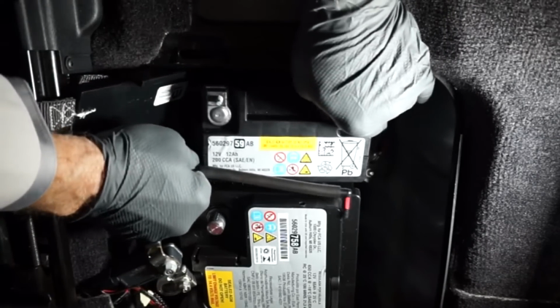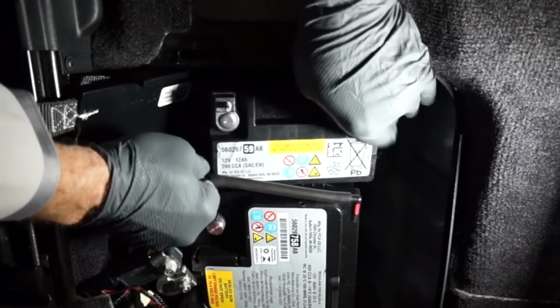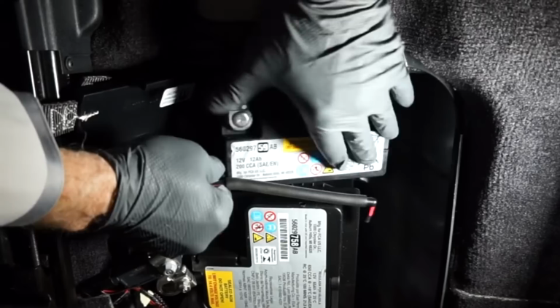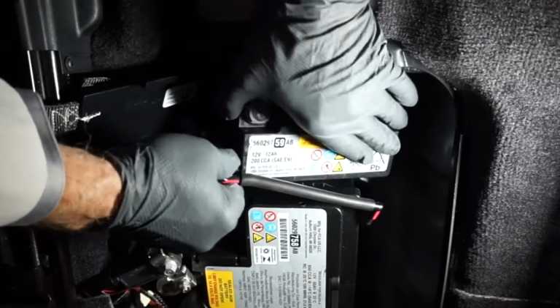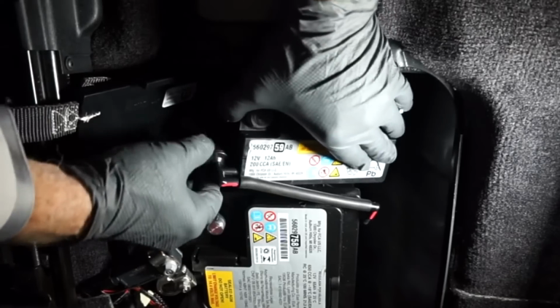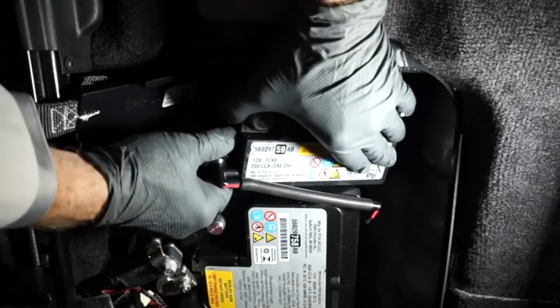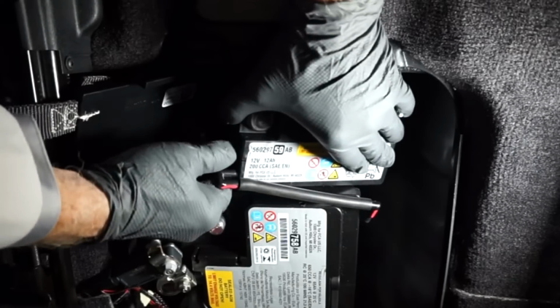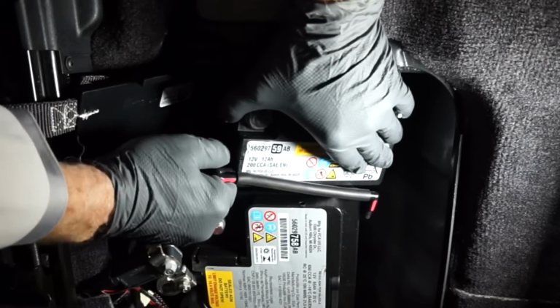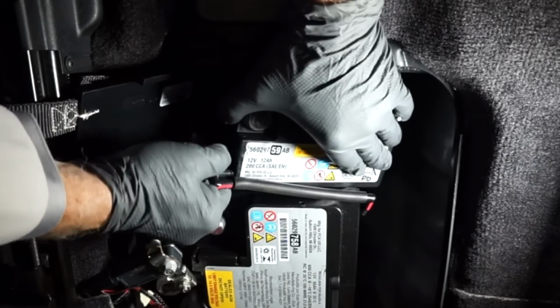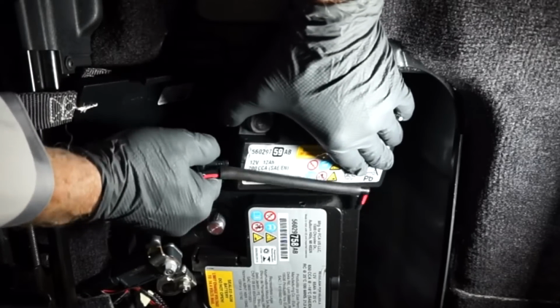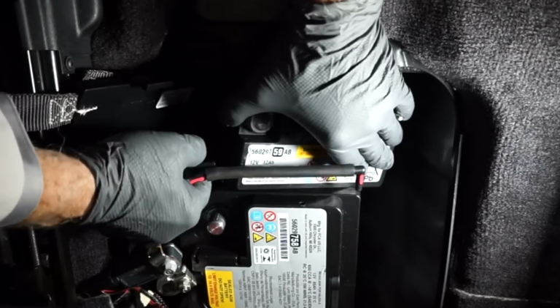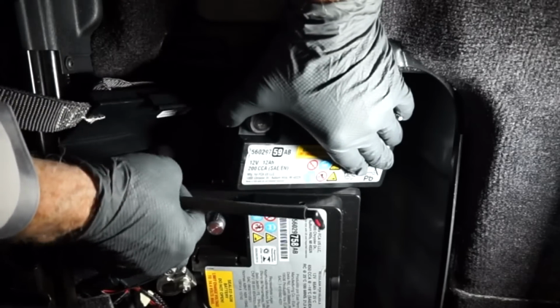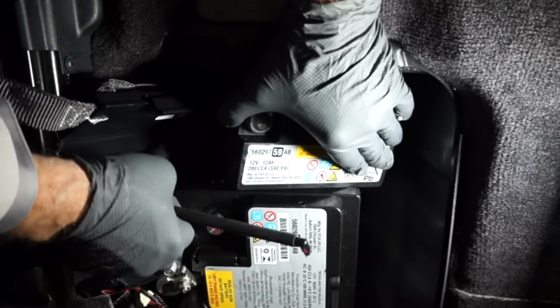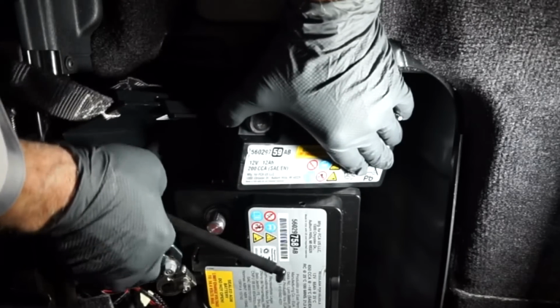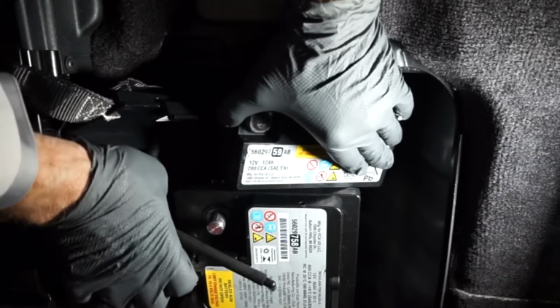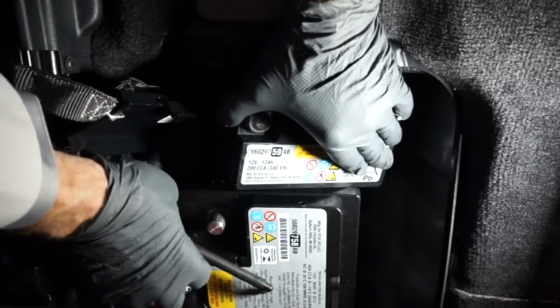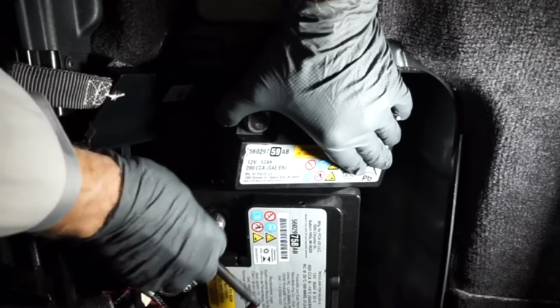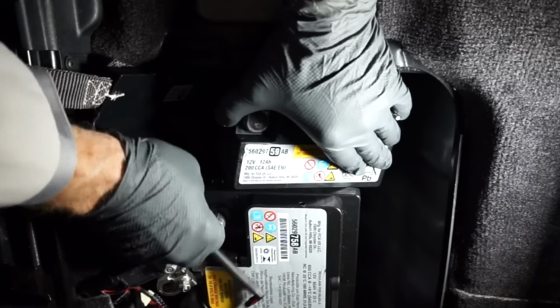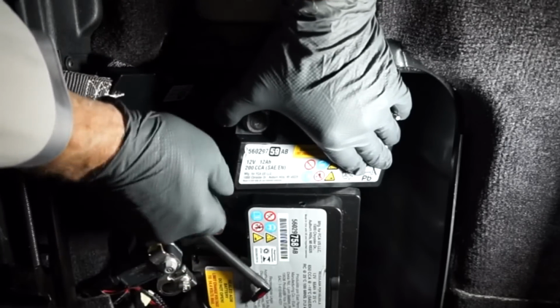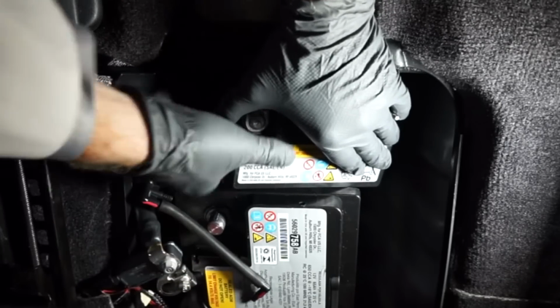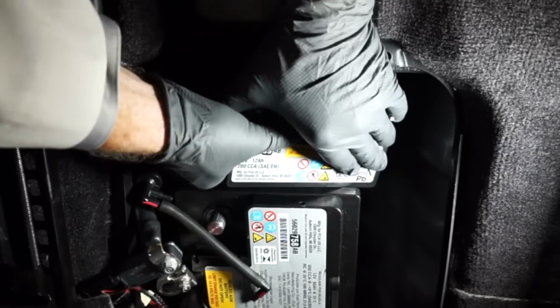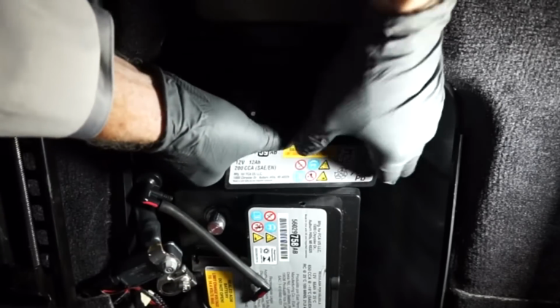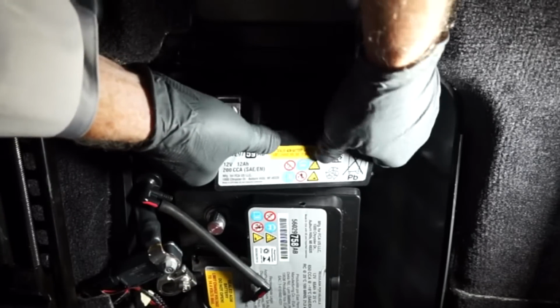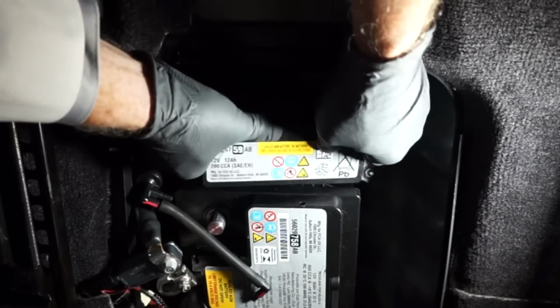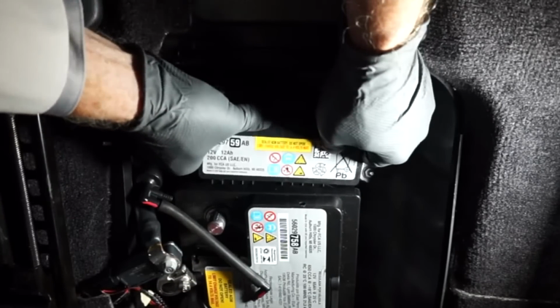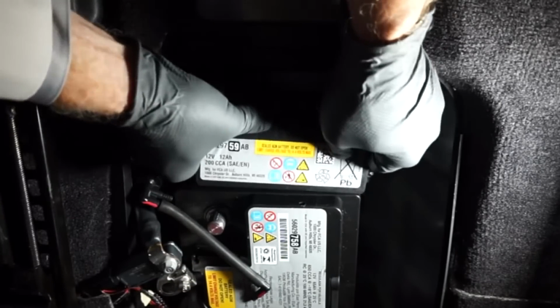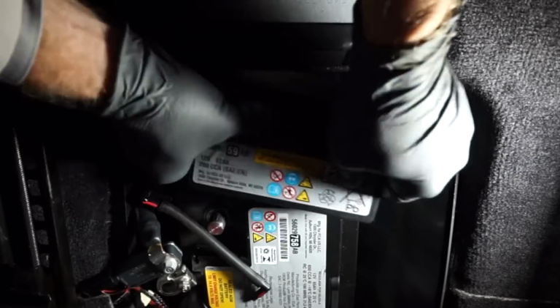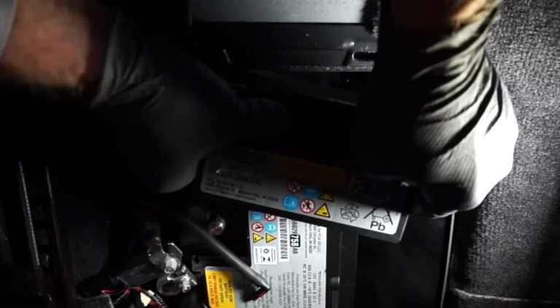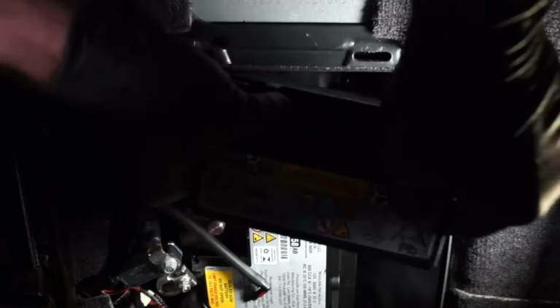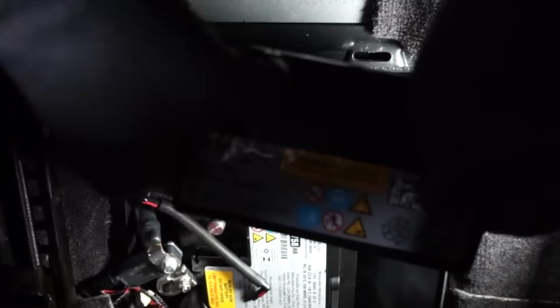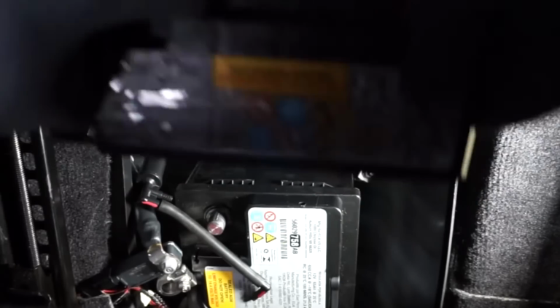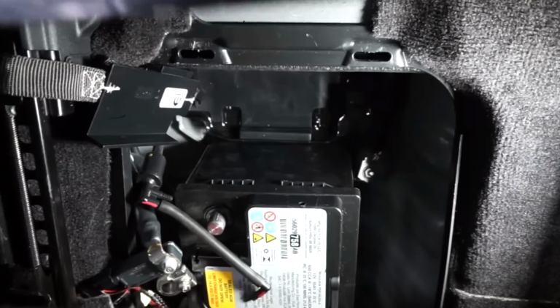Then remove the vent tube from the side of the auxiliary battery. Now we can remove the auxiliary battery.